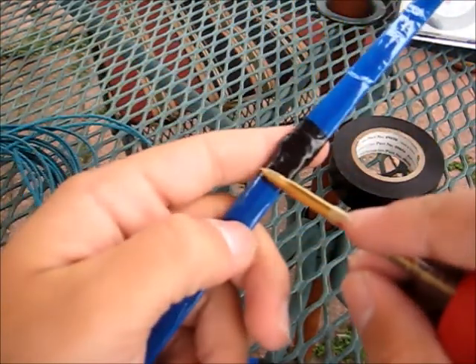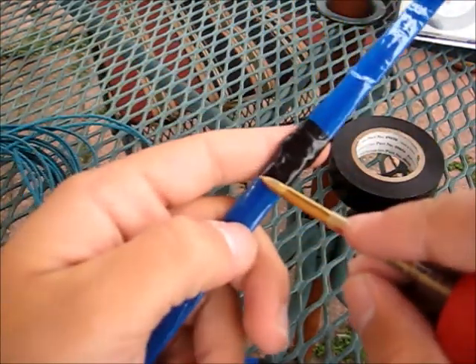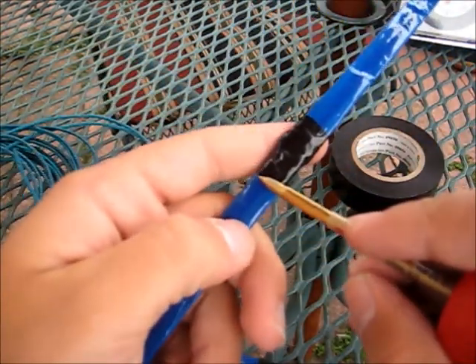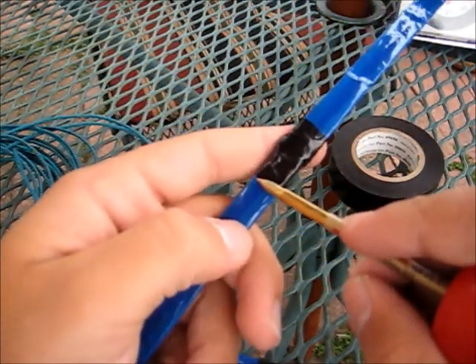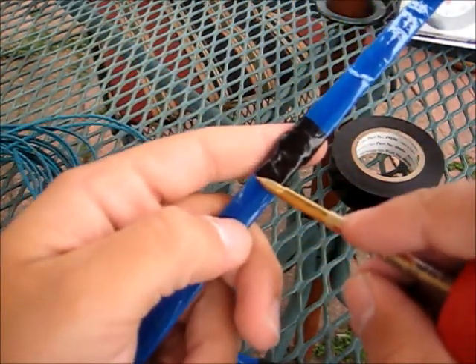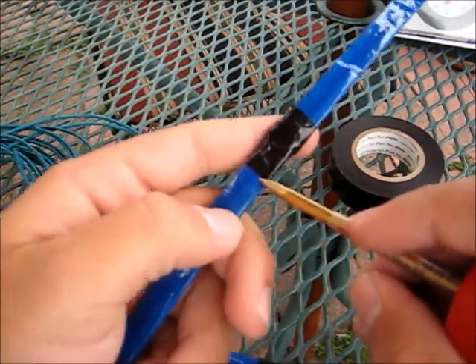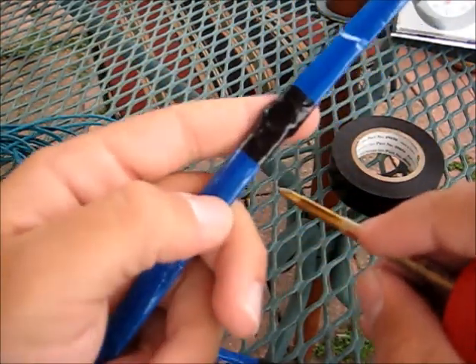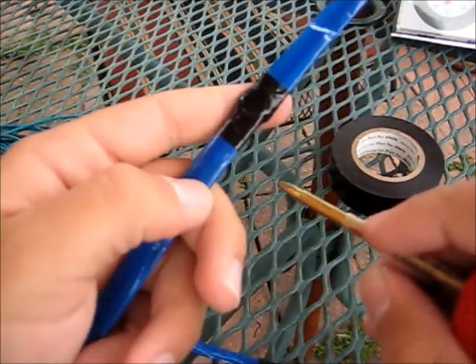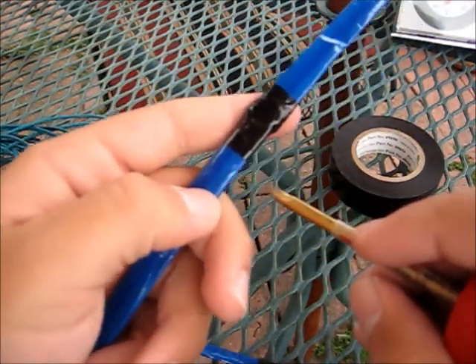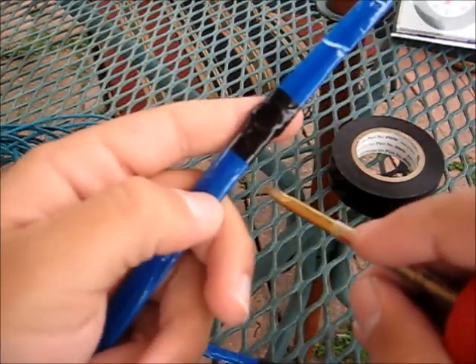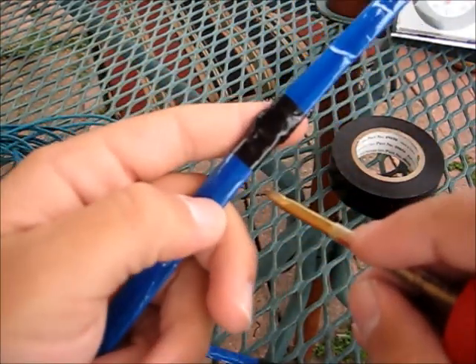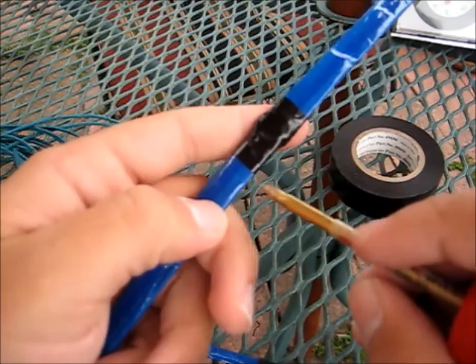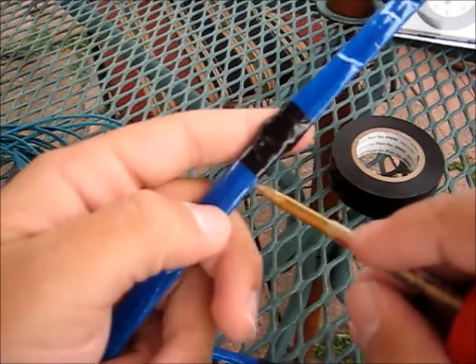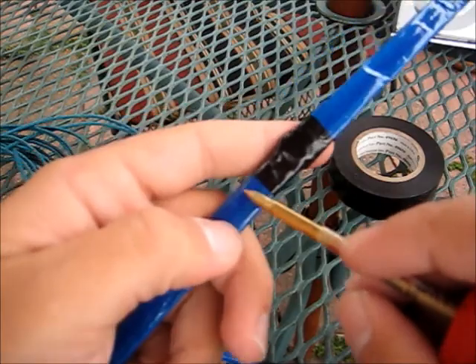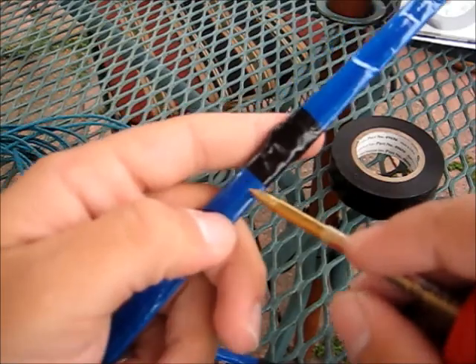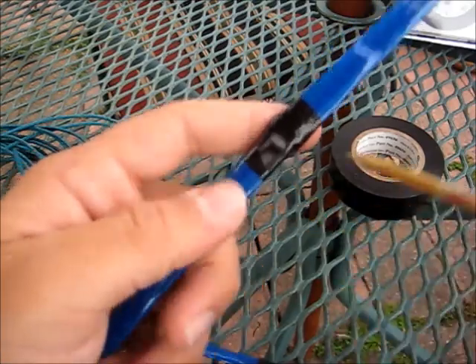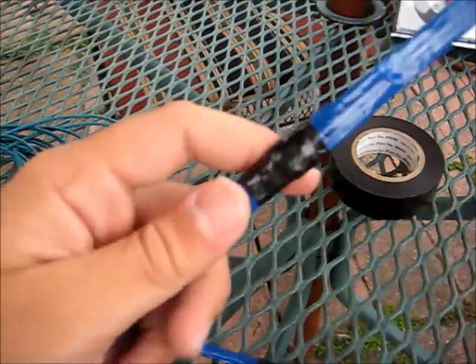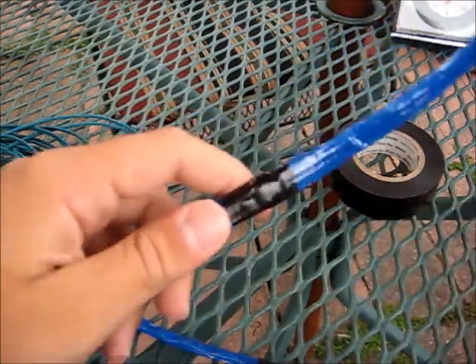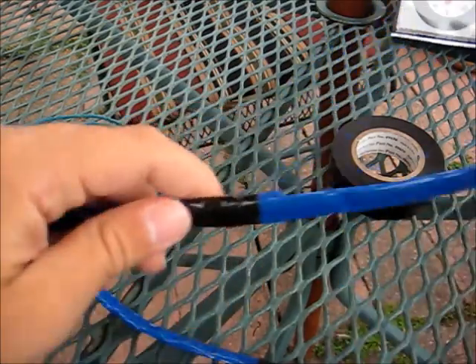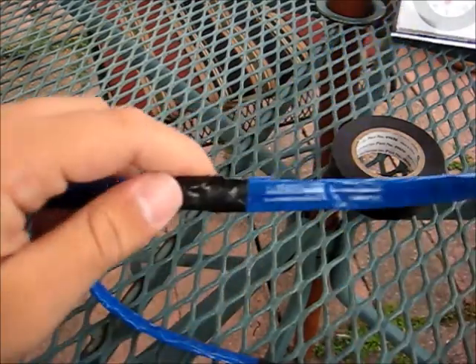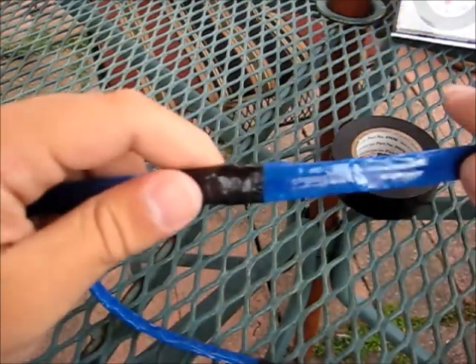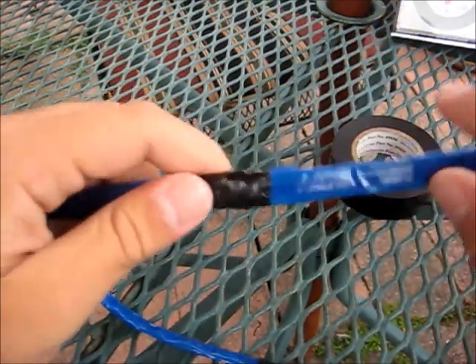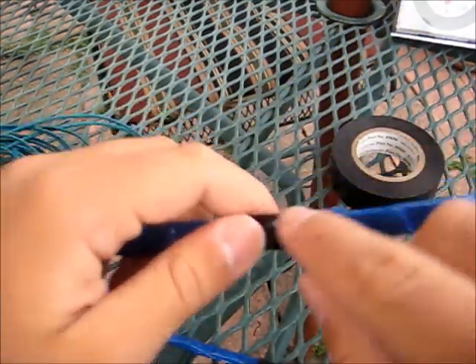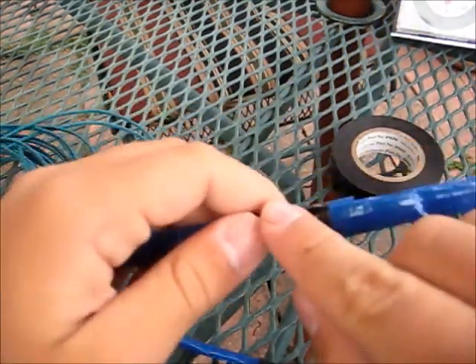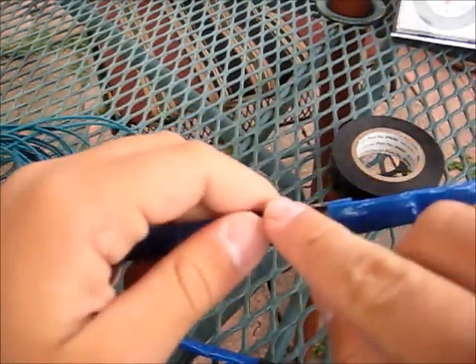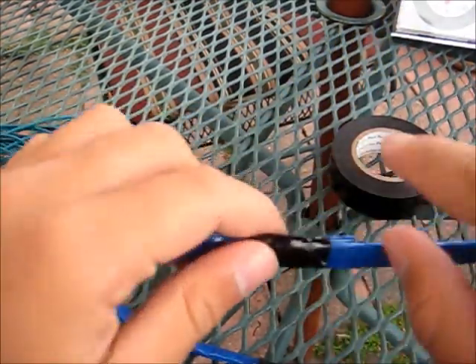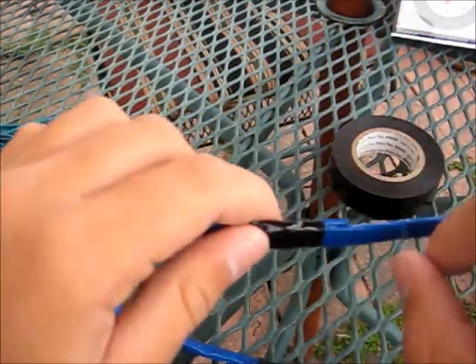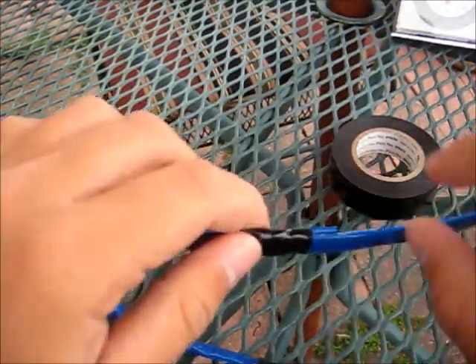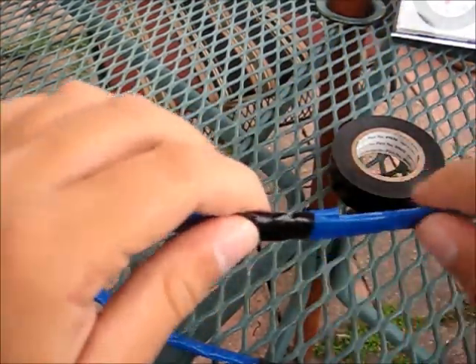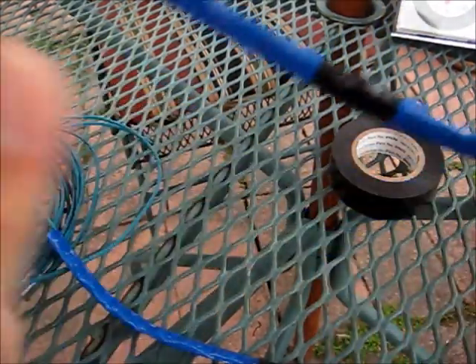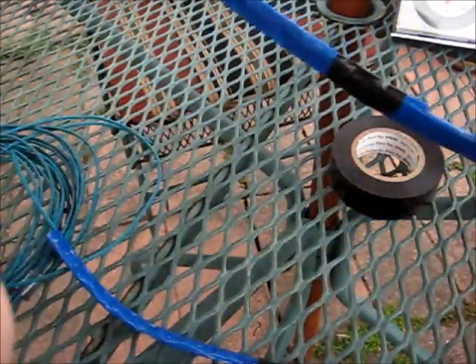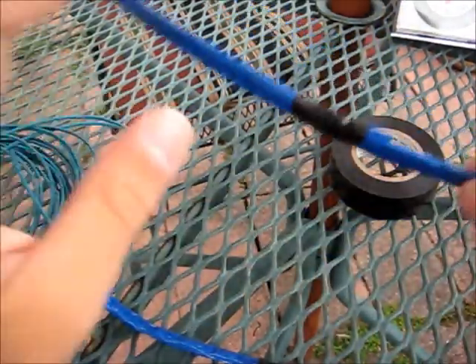Then make a slight incision on the one you're connecting it to, put the black match in, tape over, and you're done.